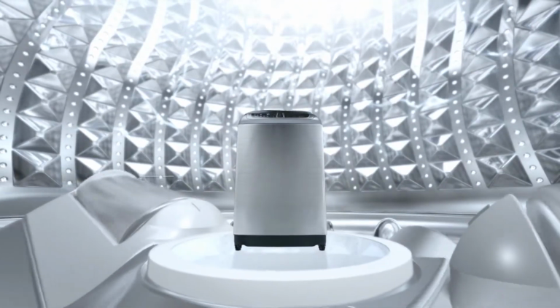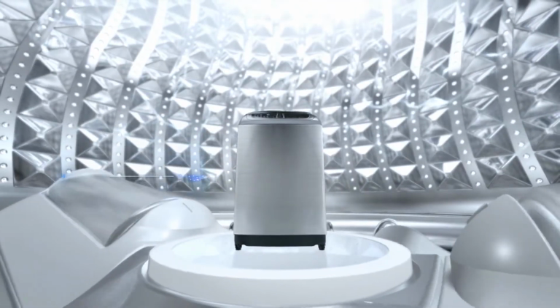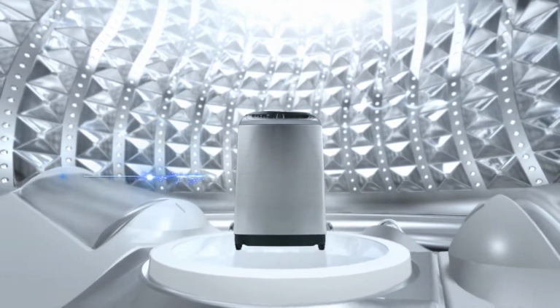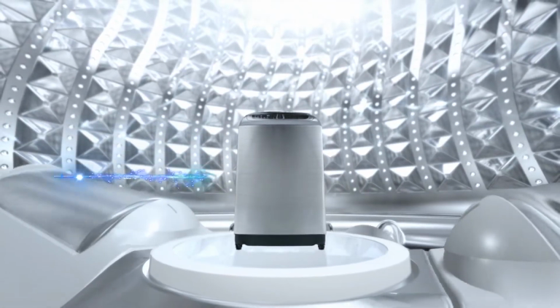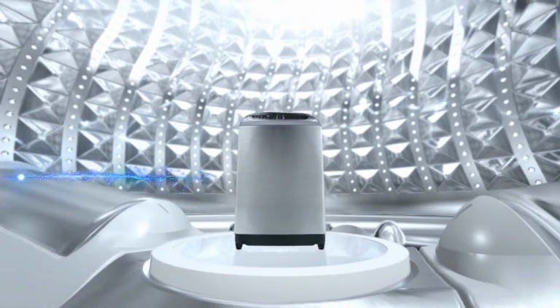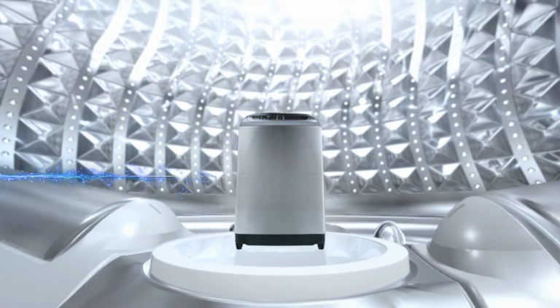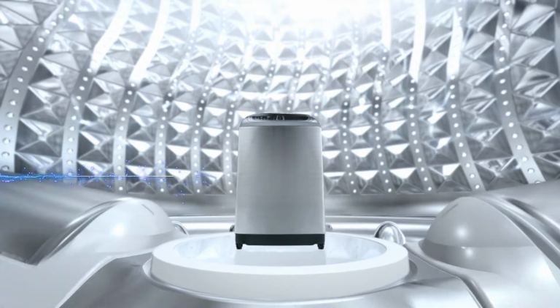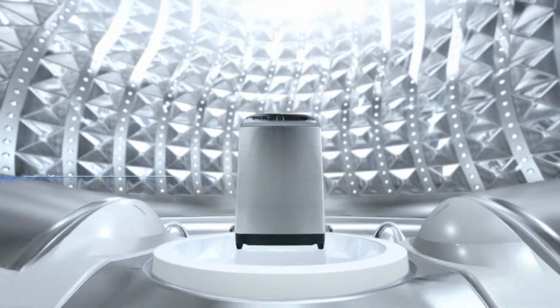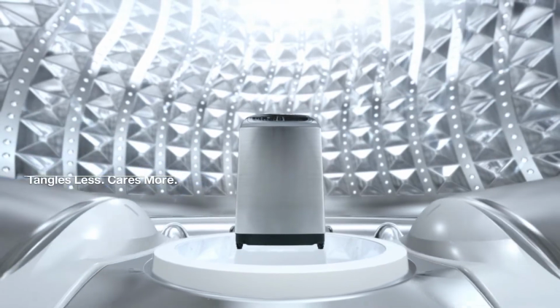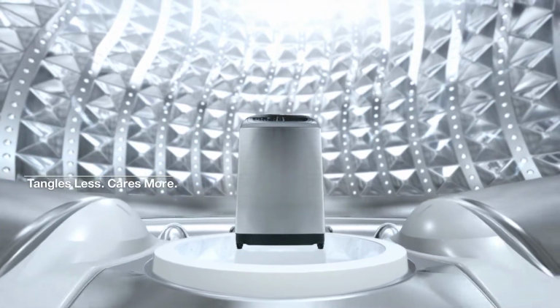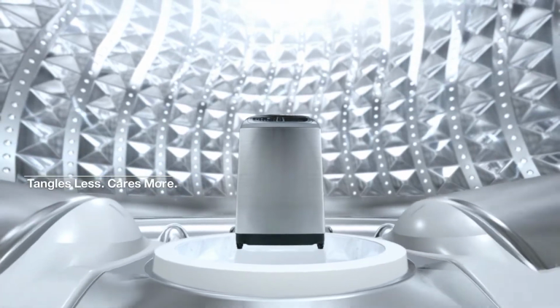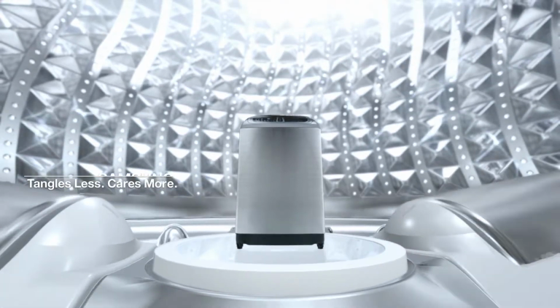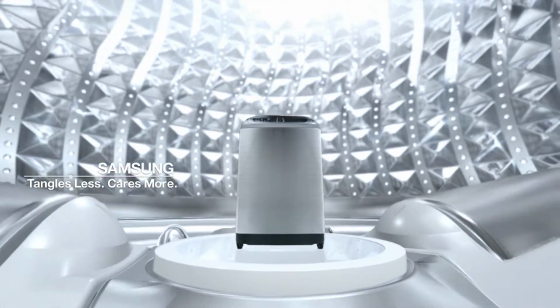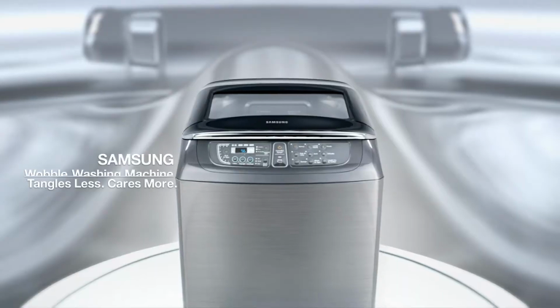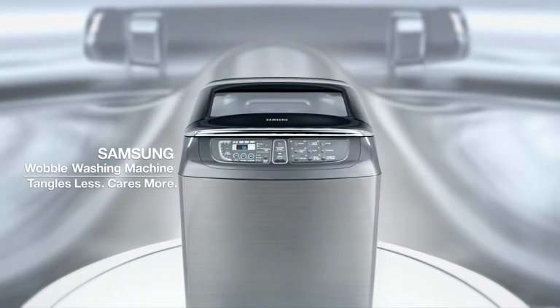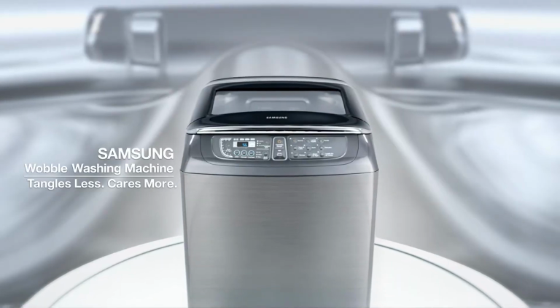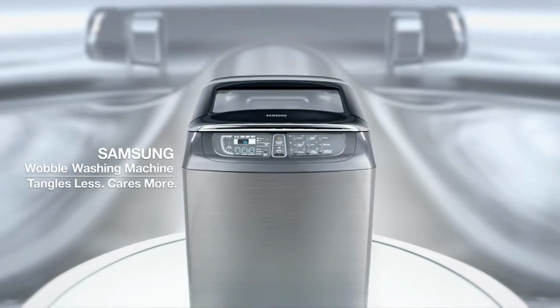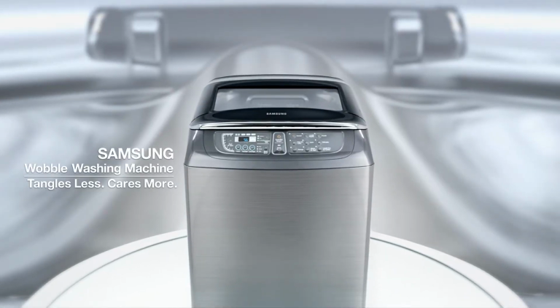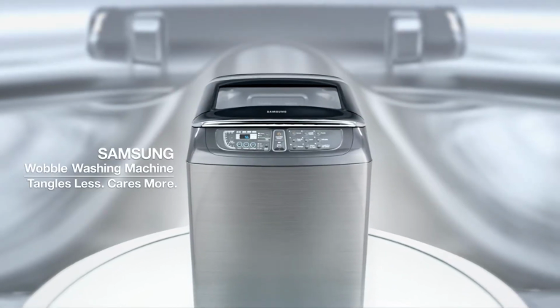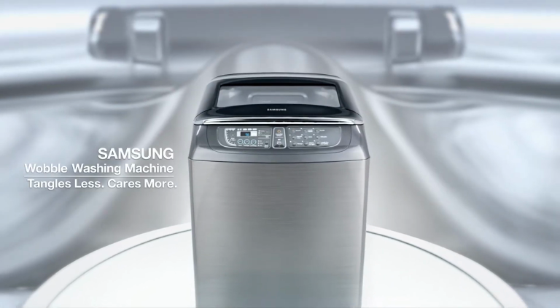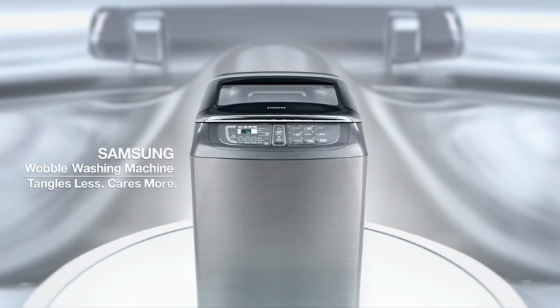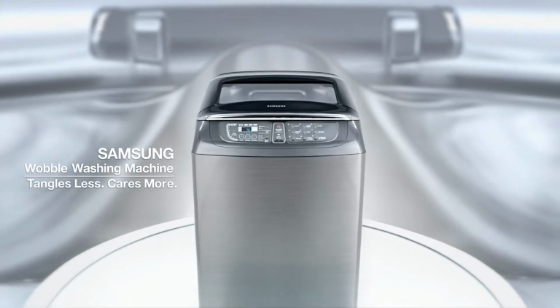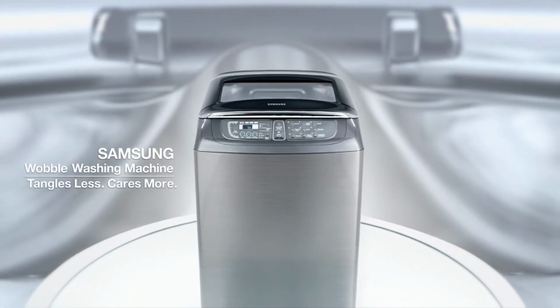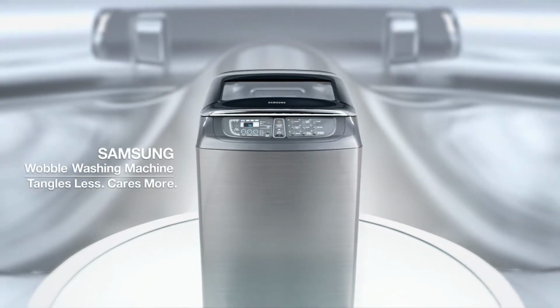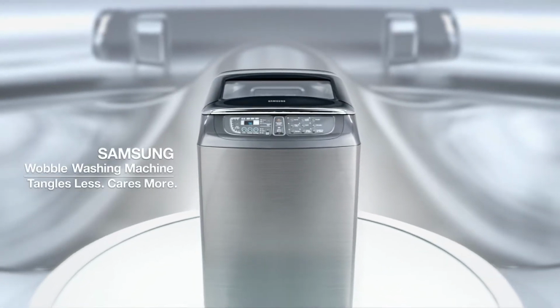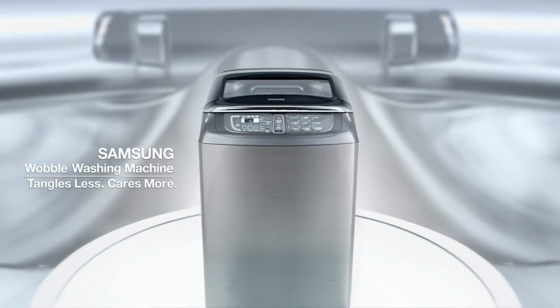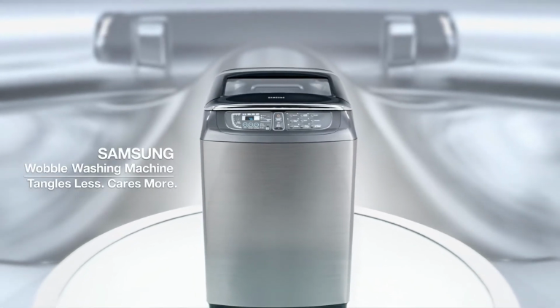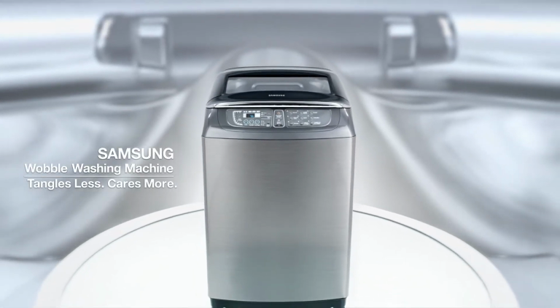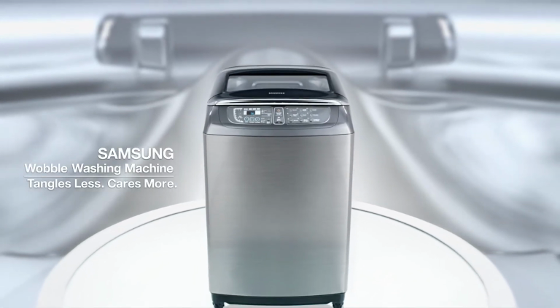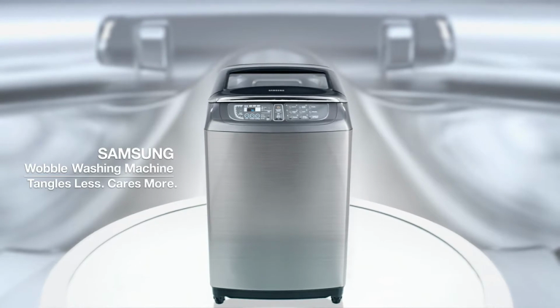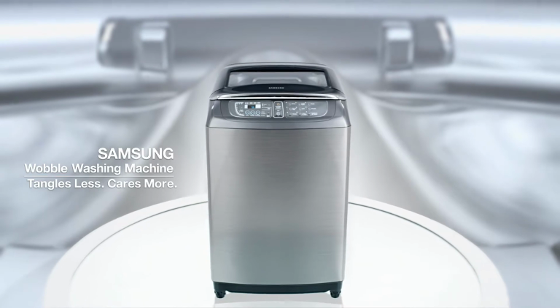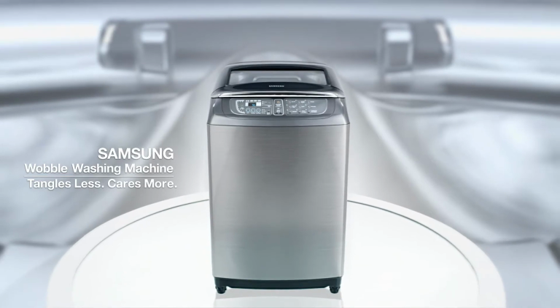Tangles Less, Cares More. W3050 Womble Technology by Samsung.